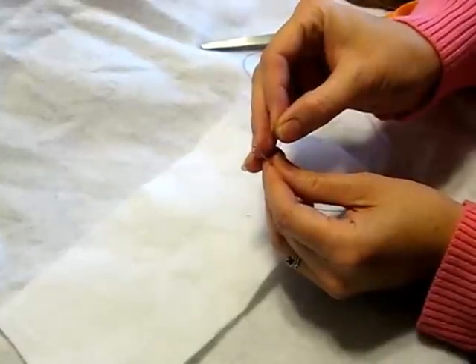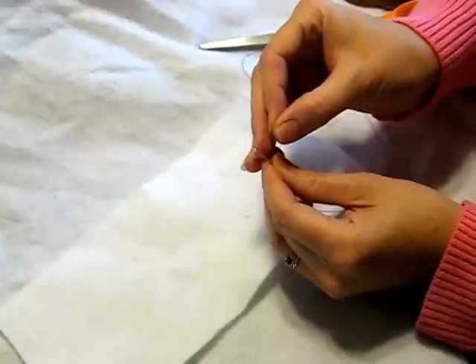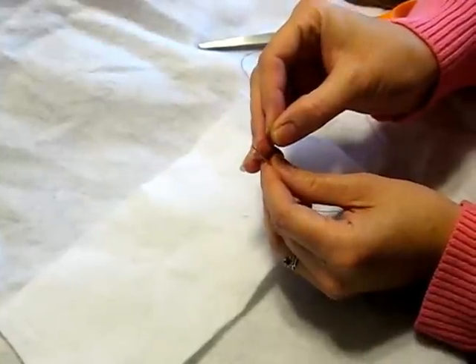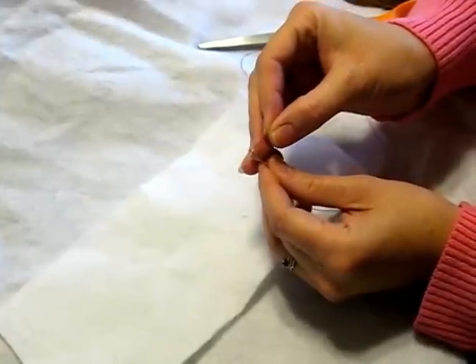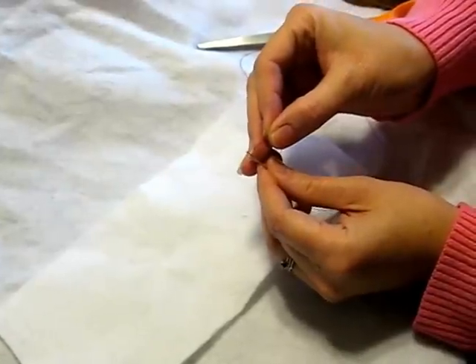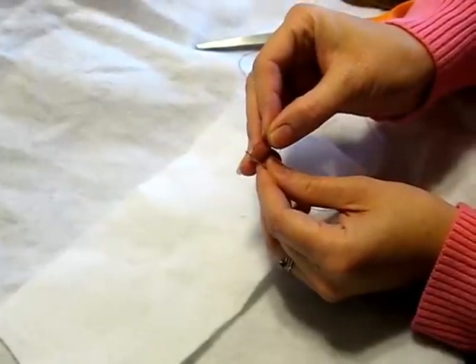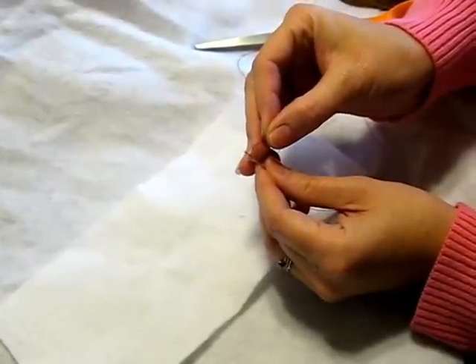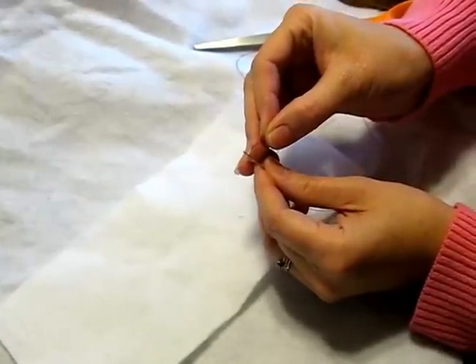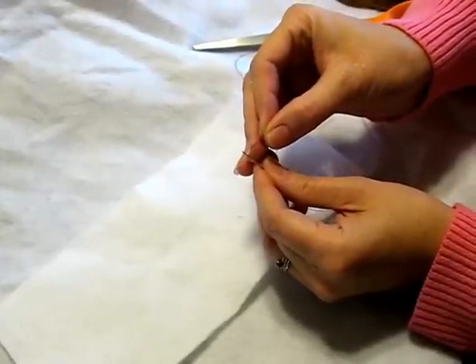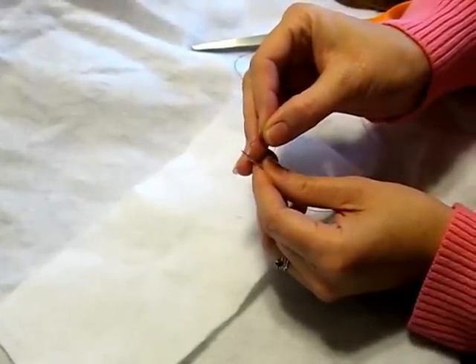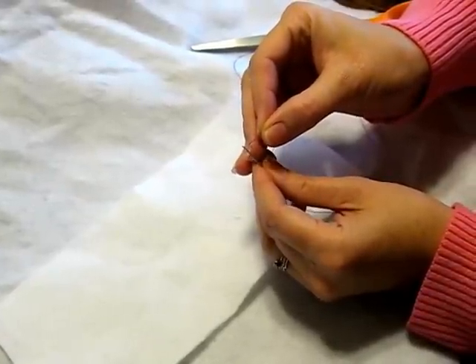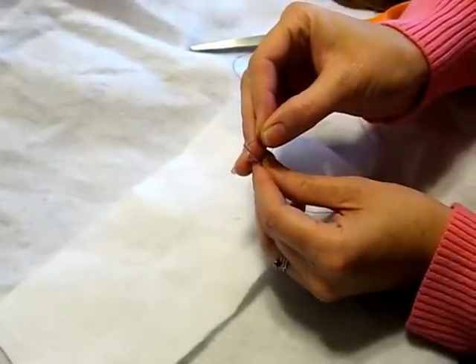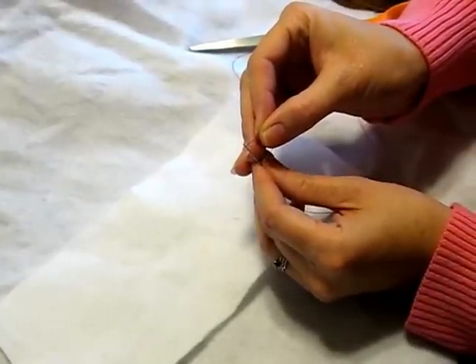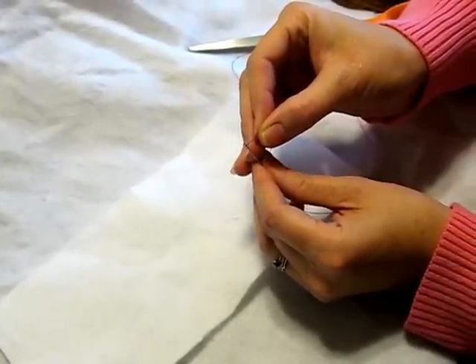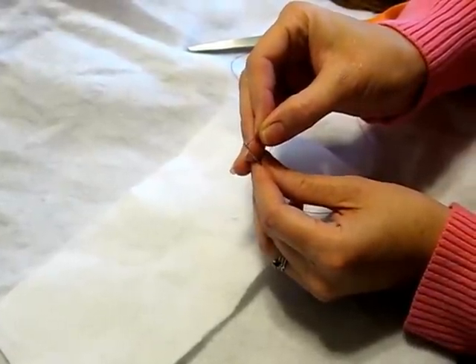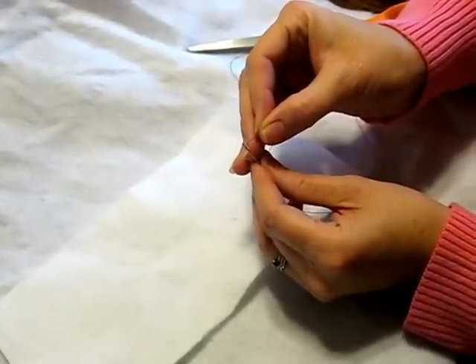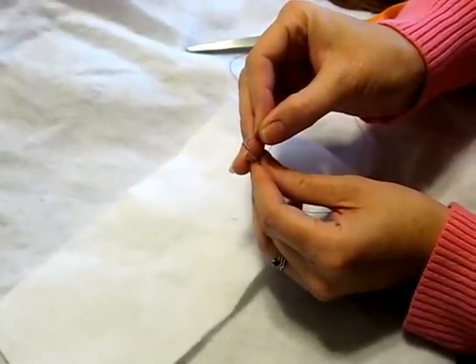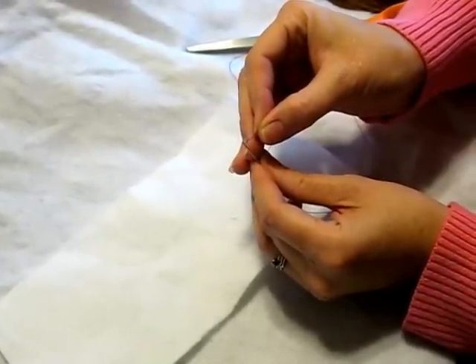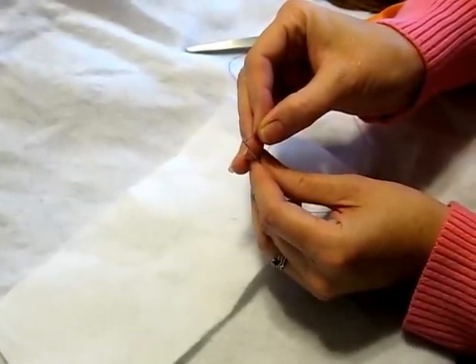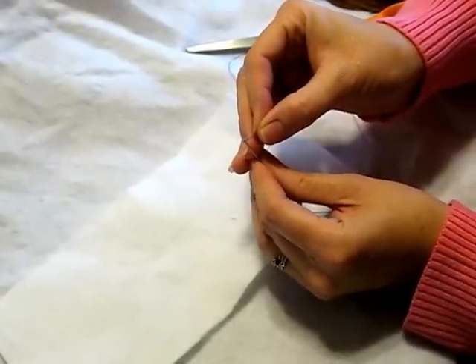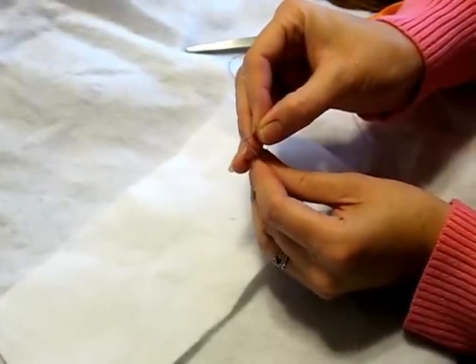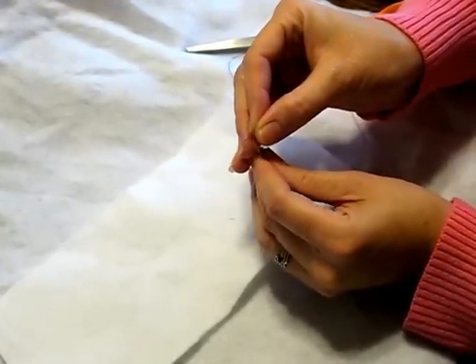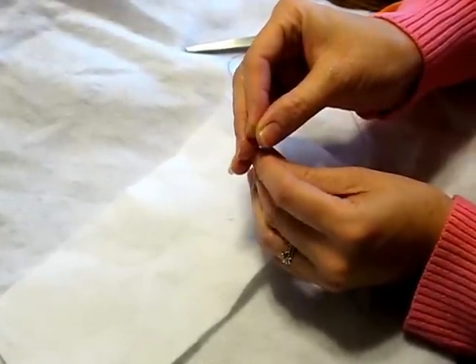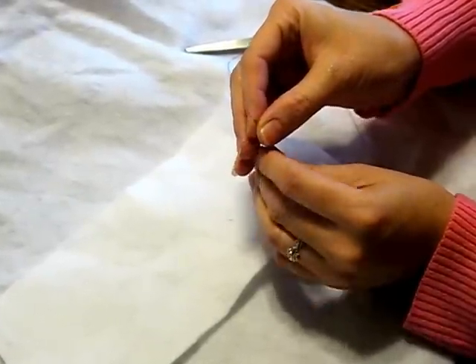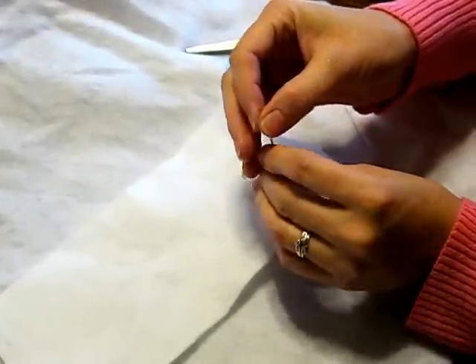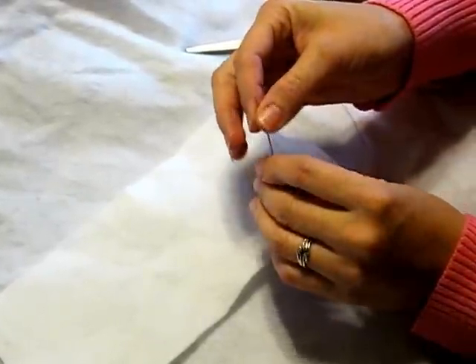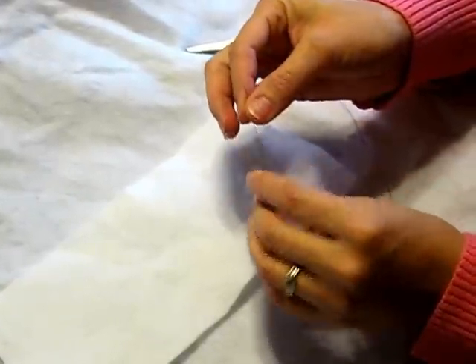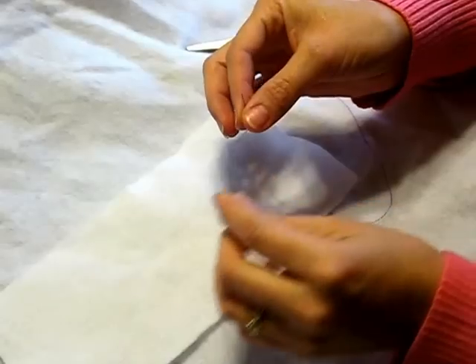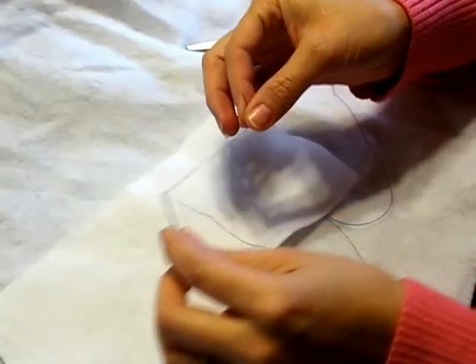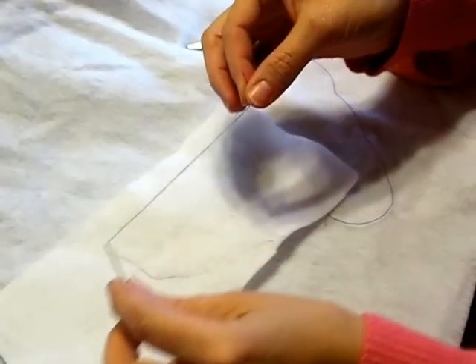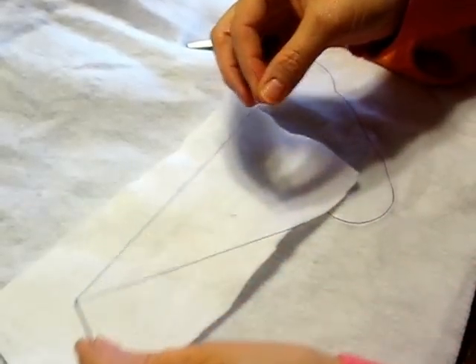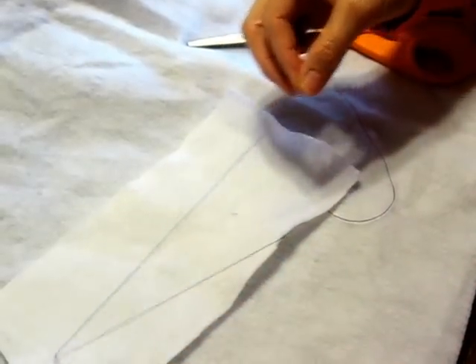Today you are learning the running stitch. First of all, you're going to thread your needle. Put the thread through the eye of the needle.